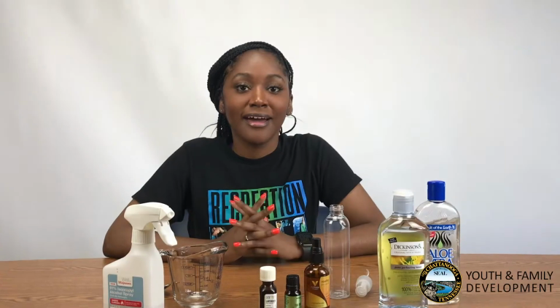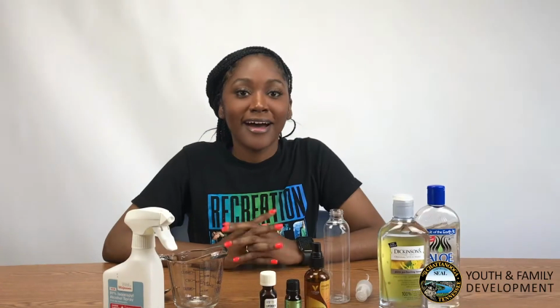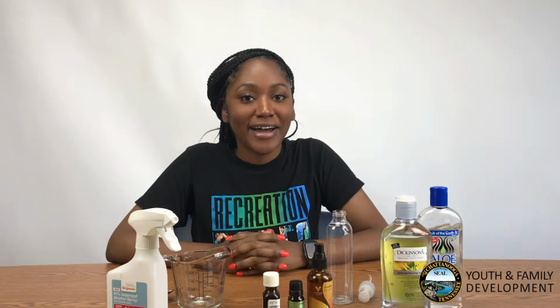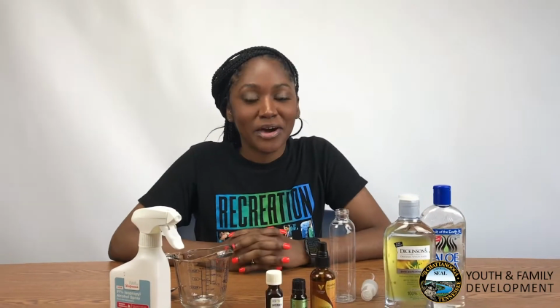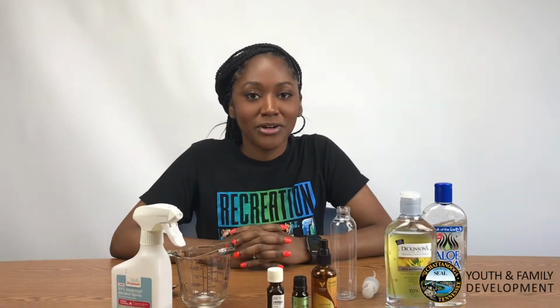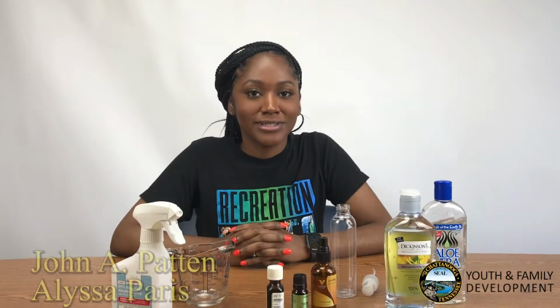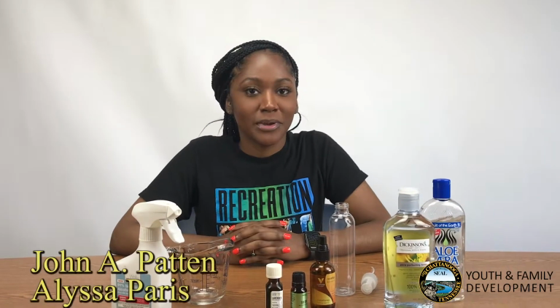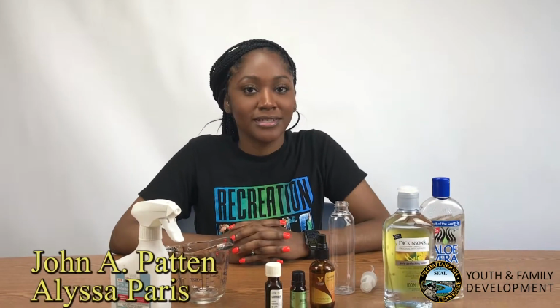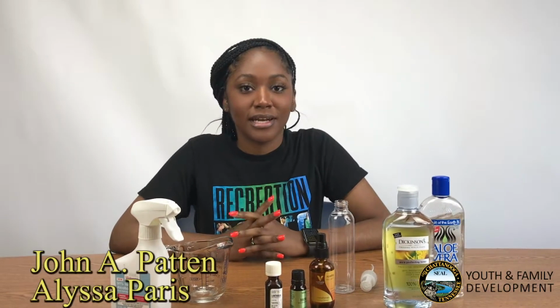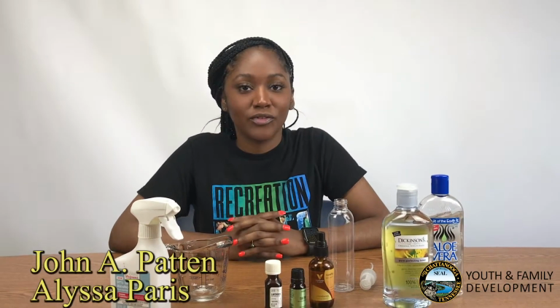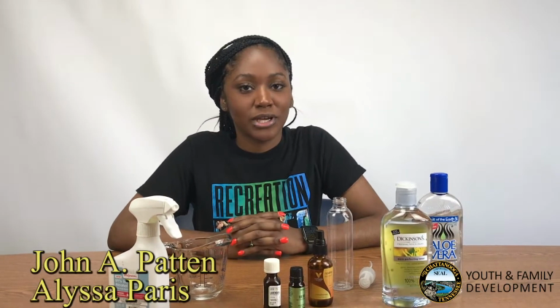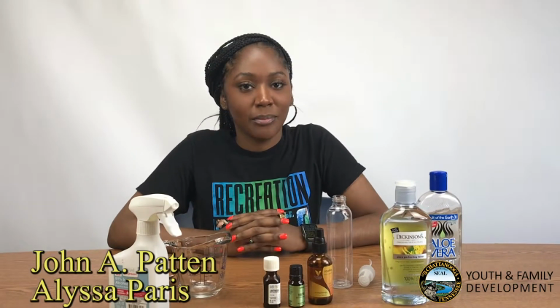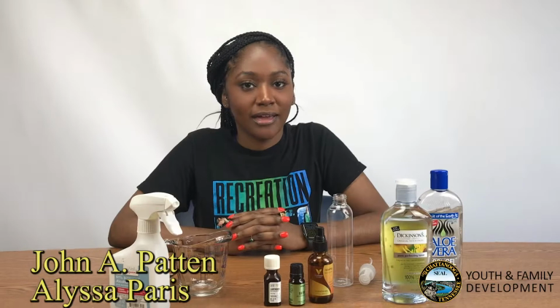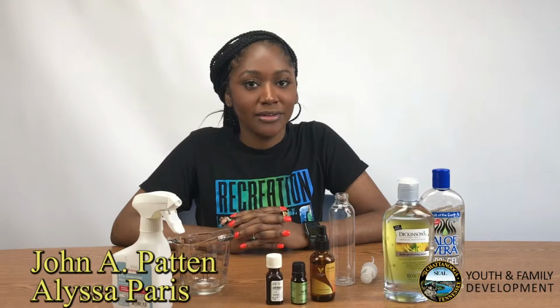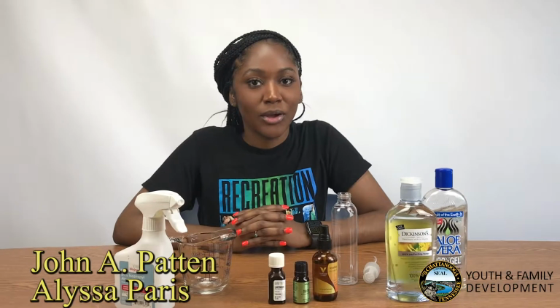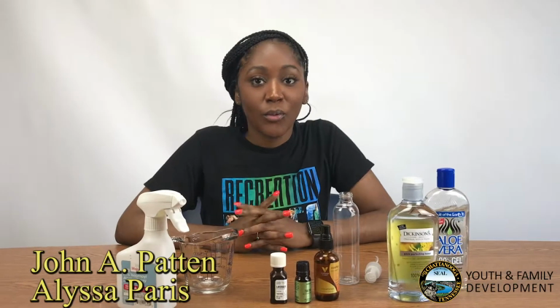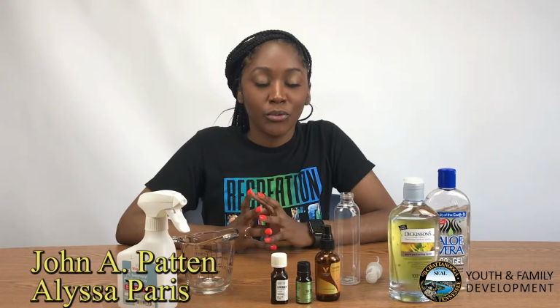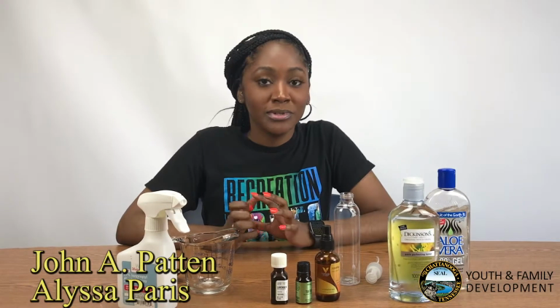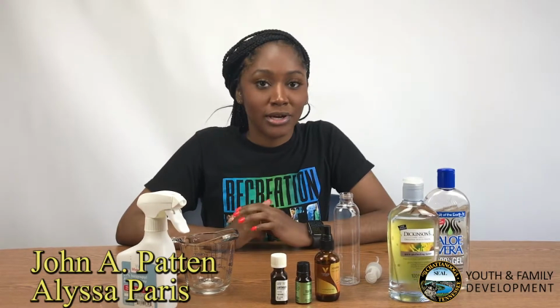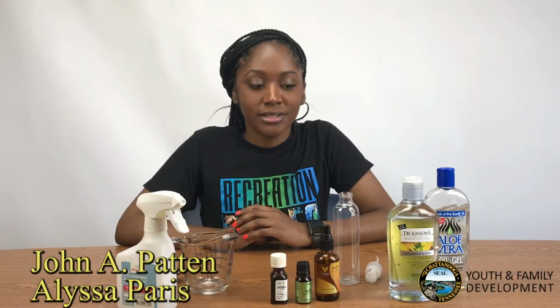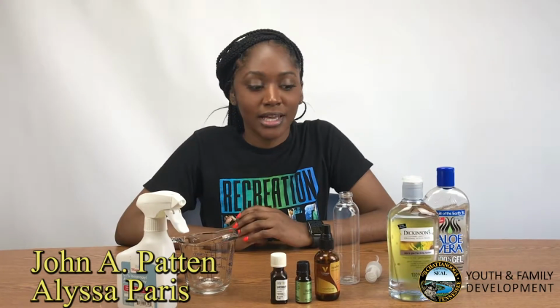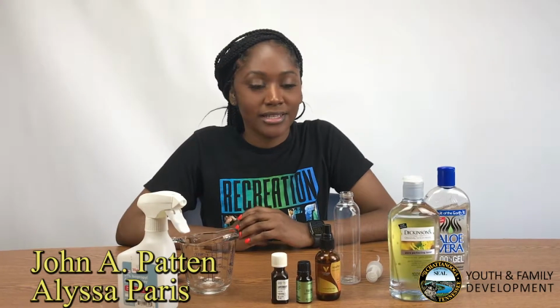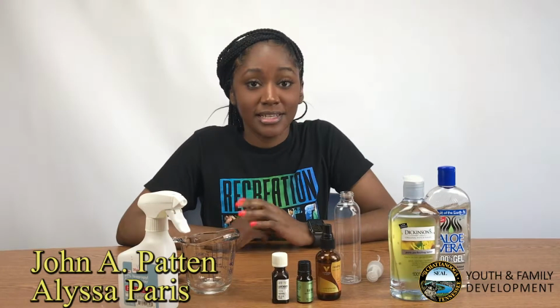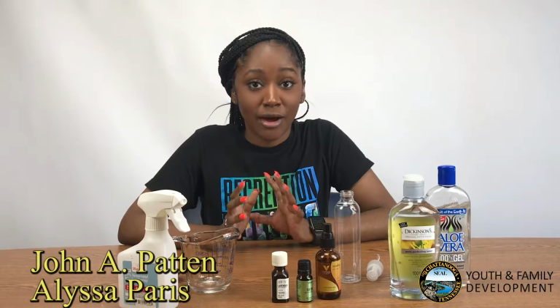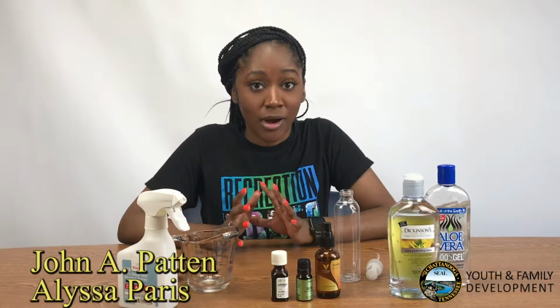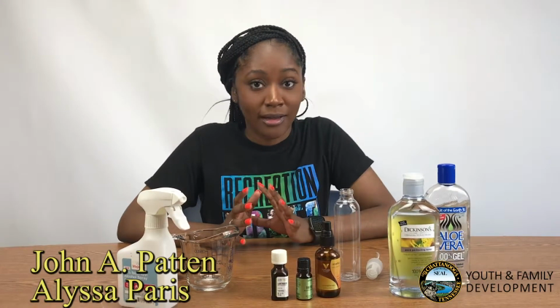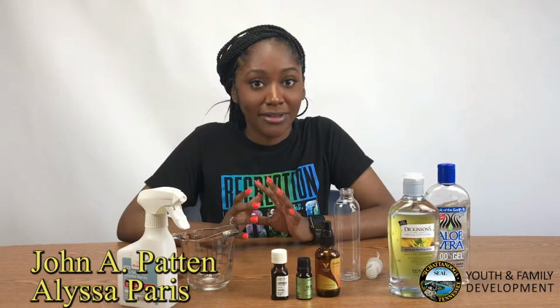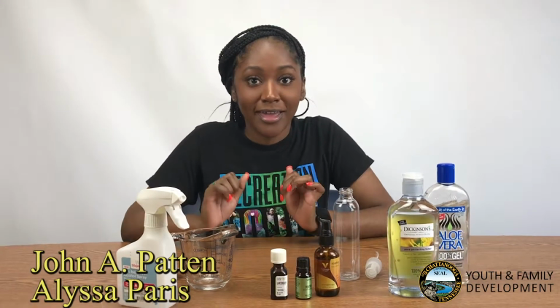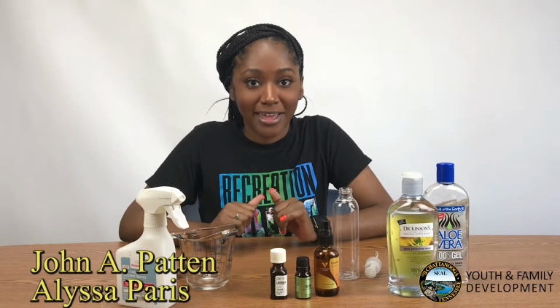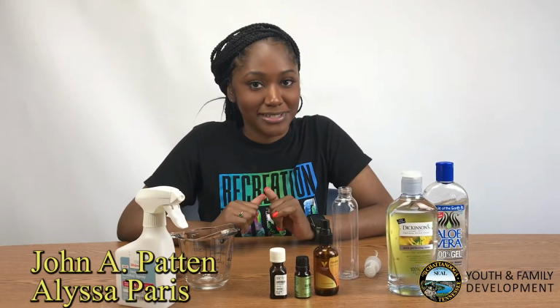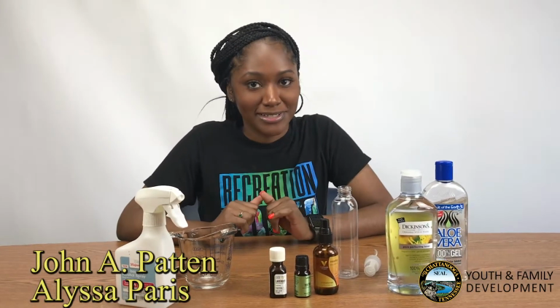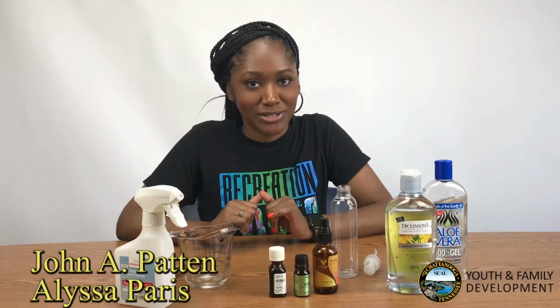Hi, I'm Alyssa Paris and I'm from John A. Patton. What we'll be starting today is DIY hand sanitizer.